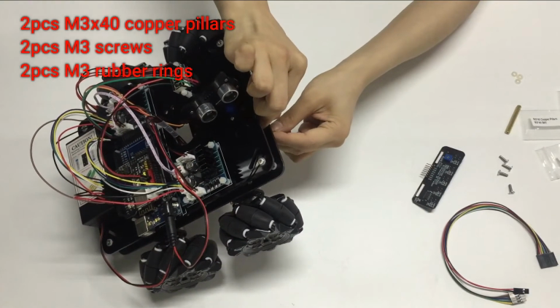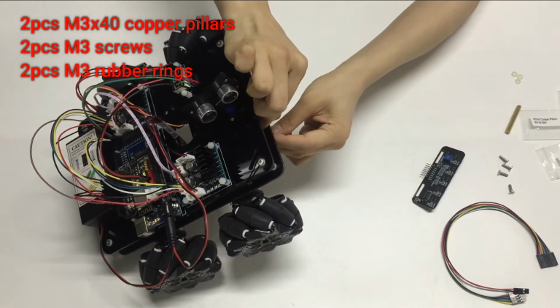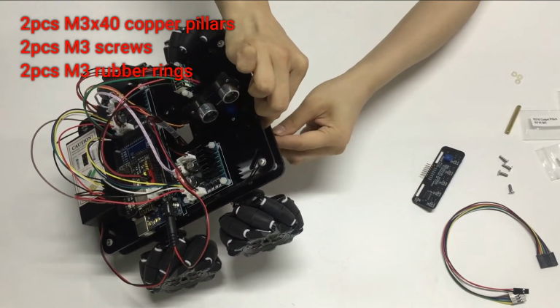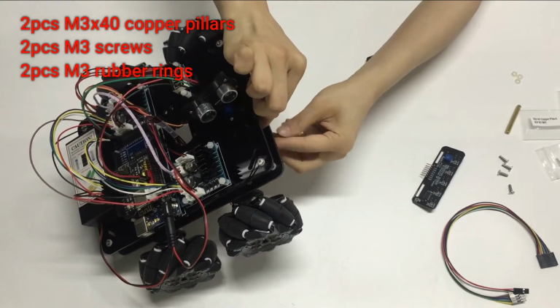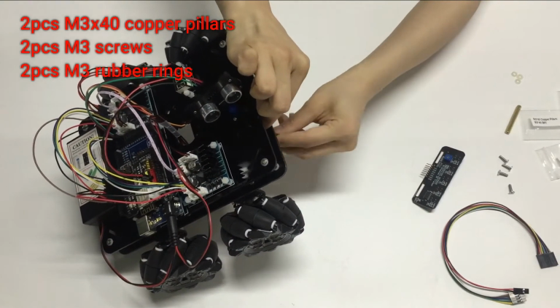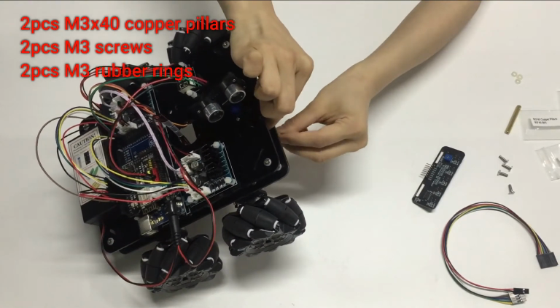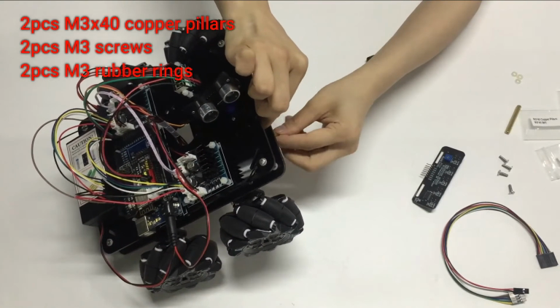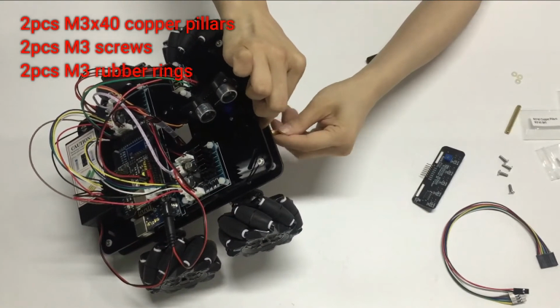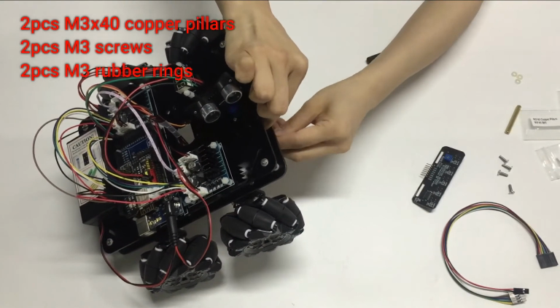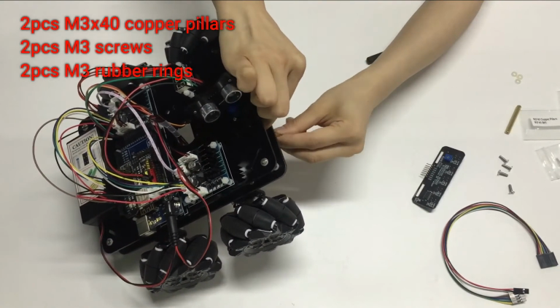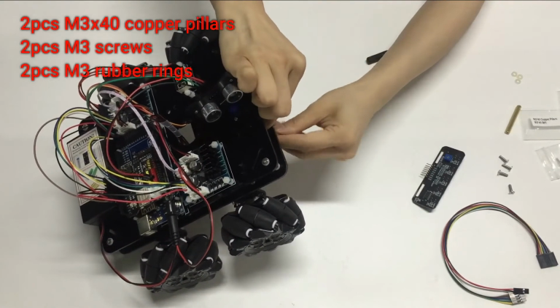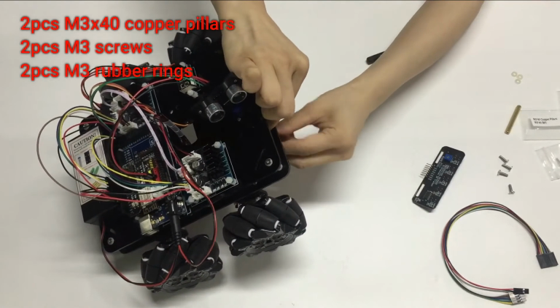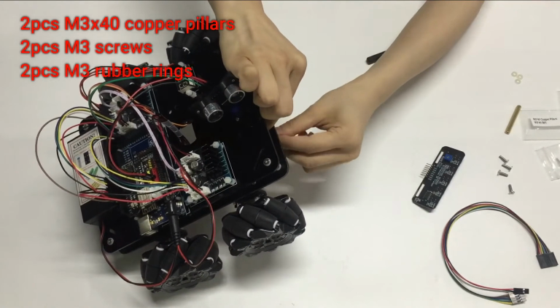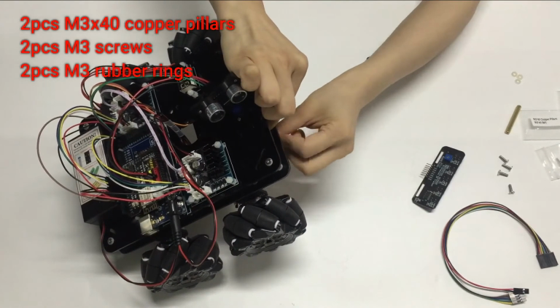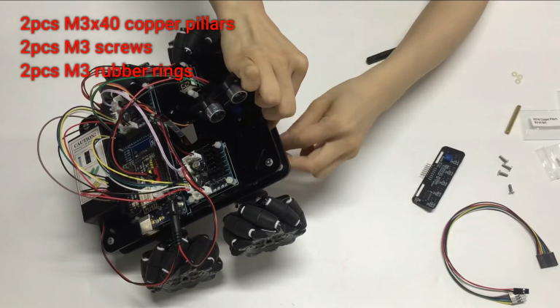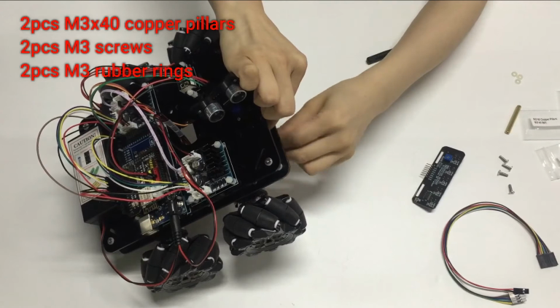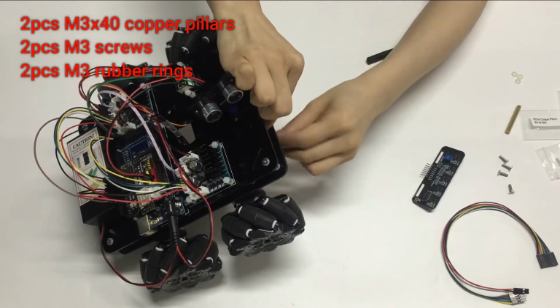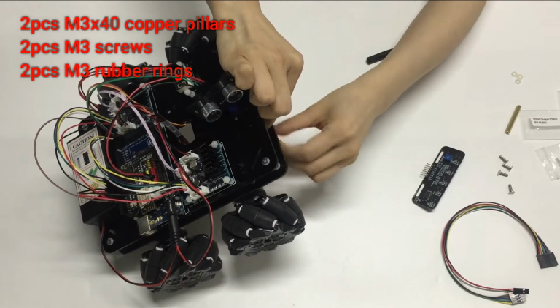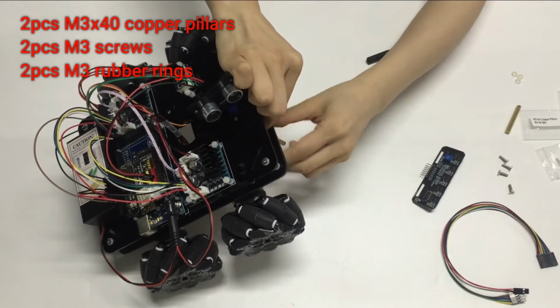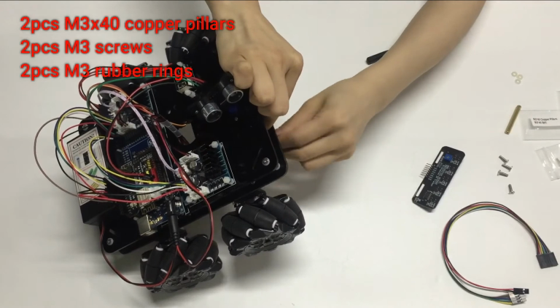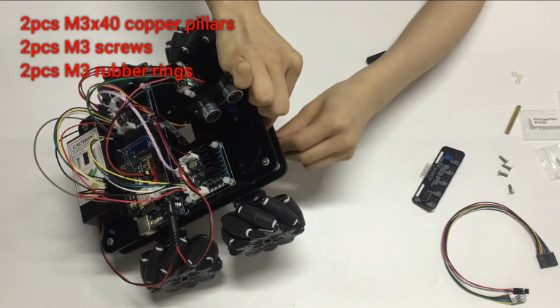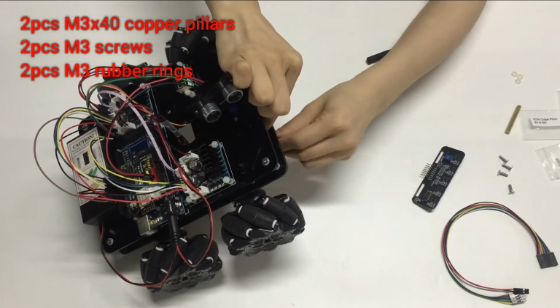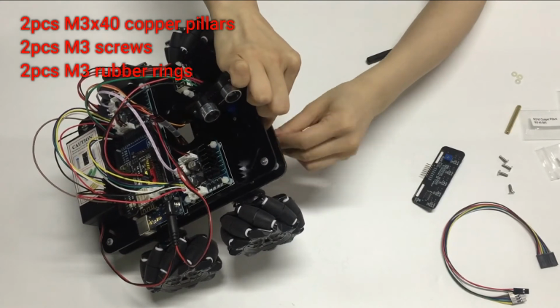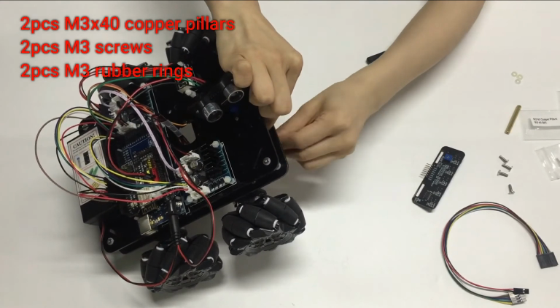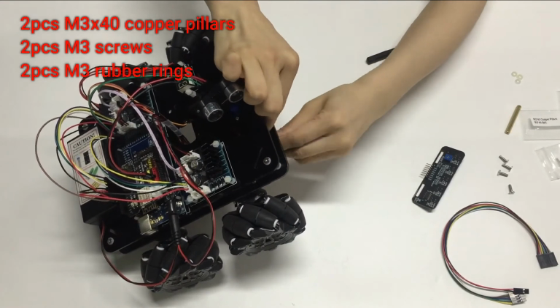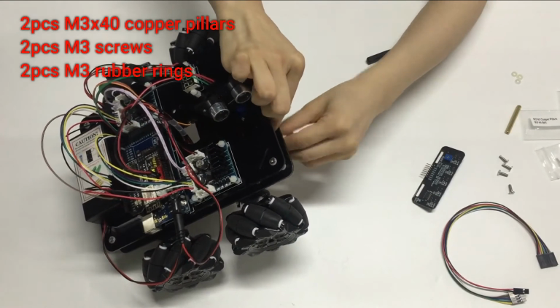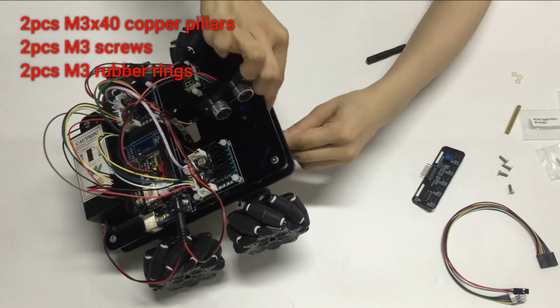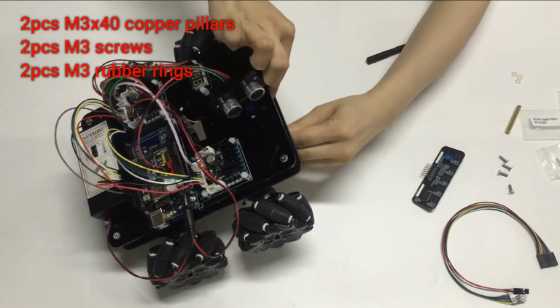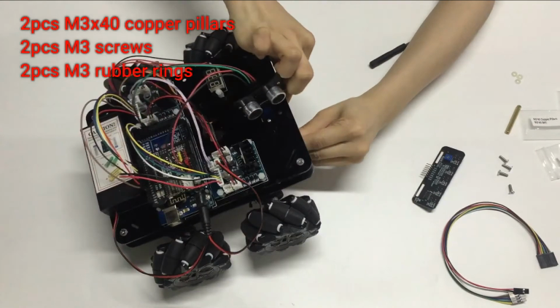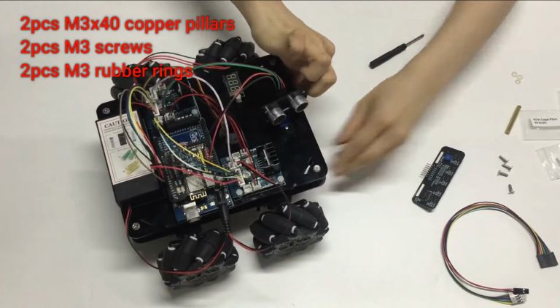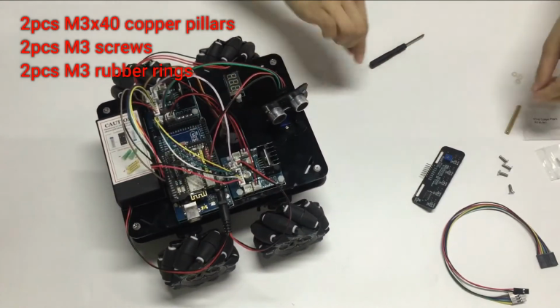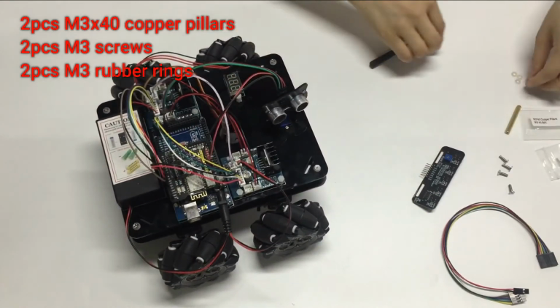Step 1 (continued): Install 2 pieces M3 Rubber Rings as shown in the following pictures.